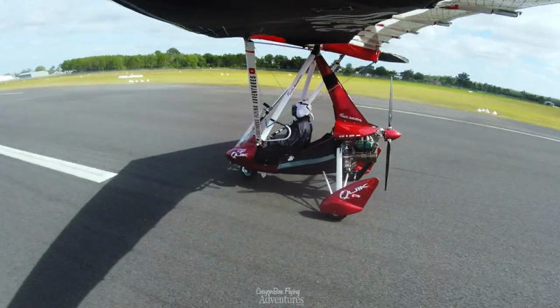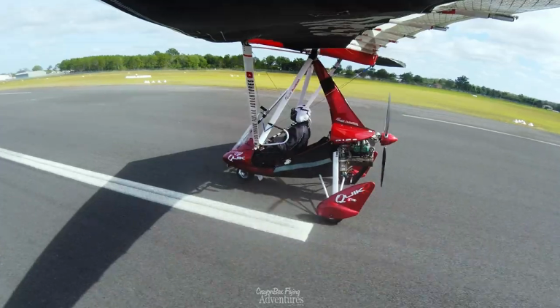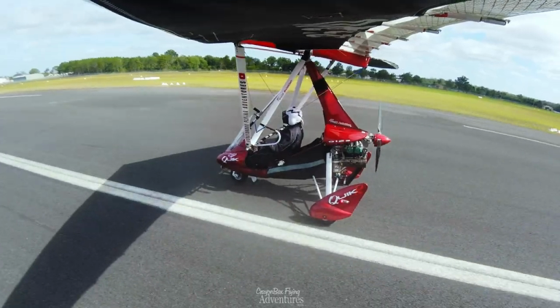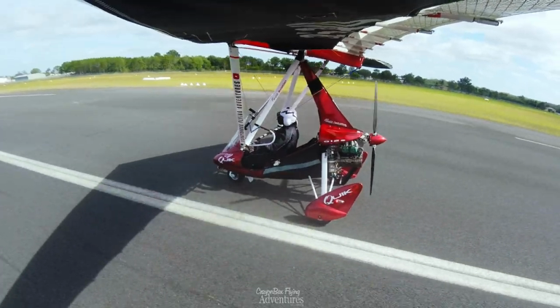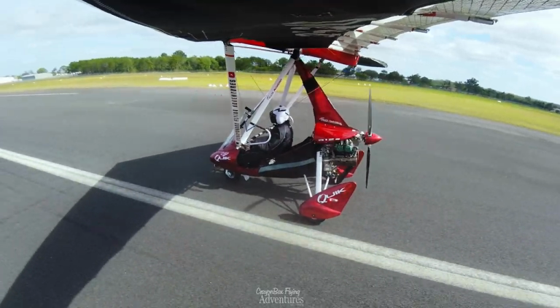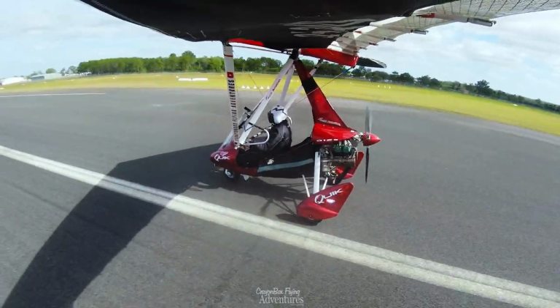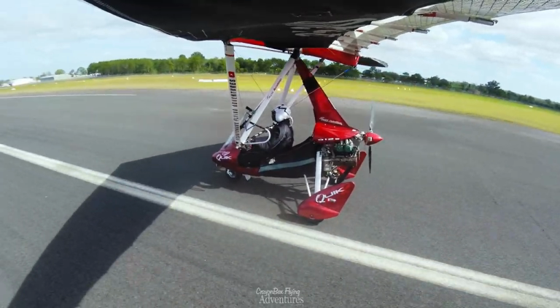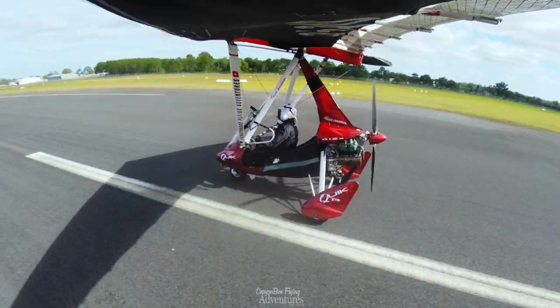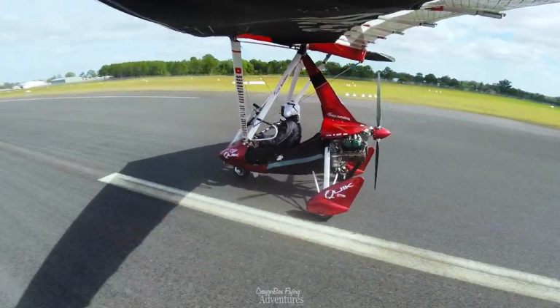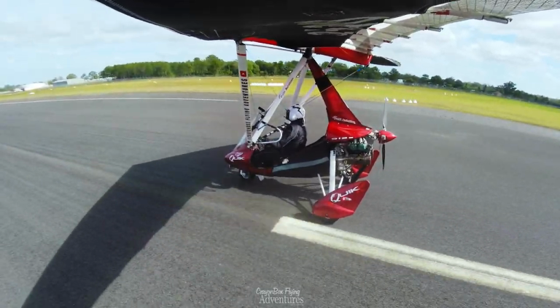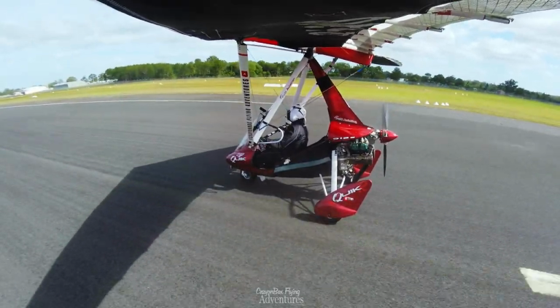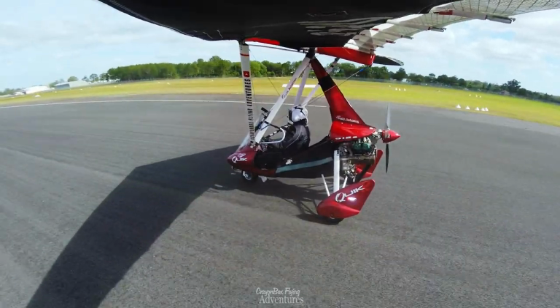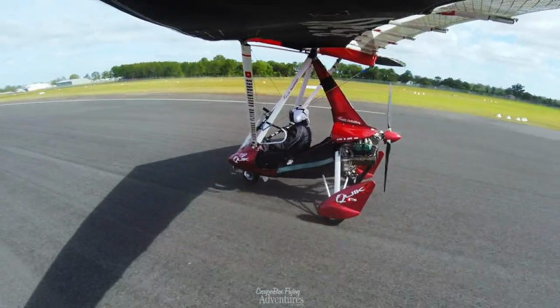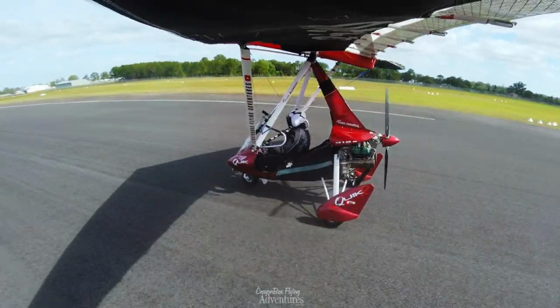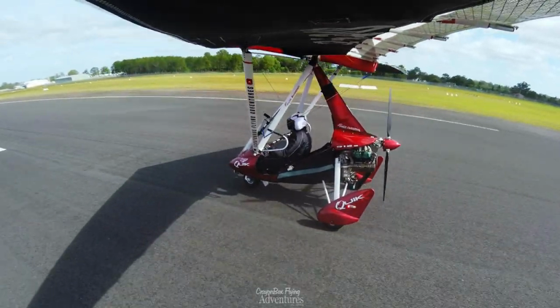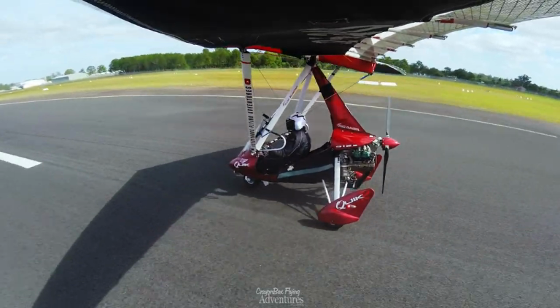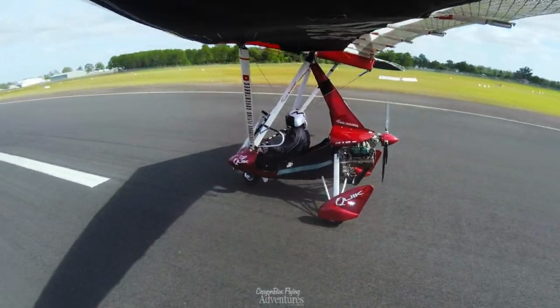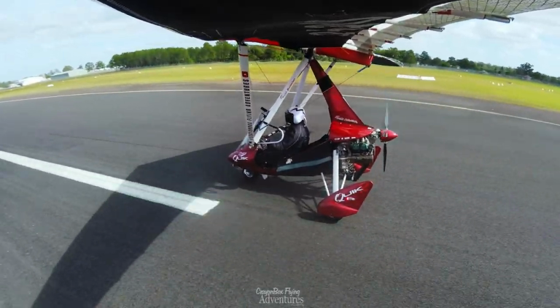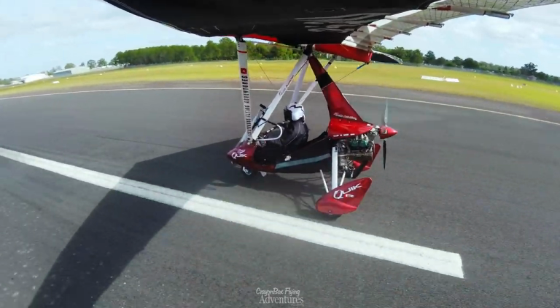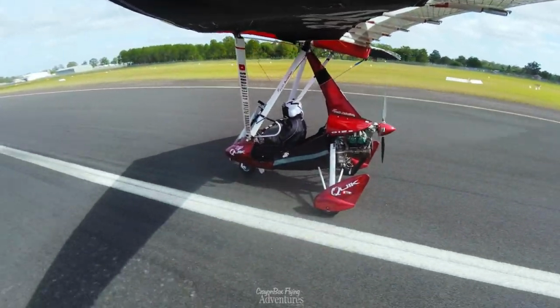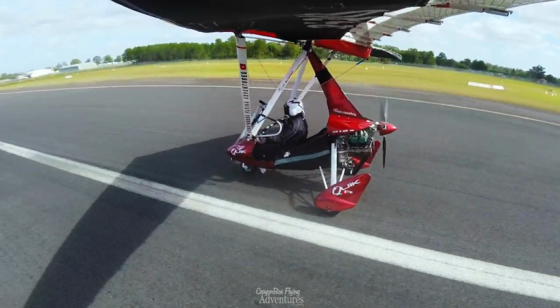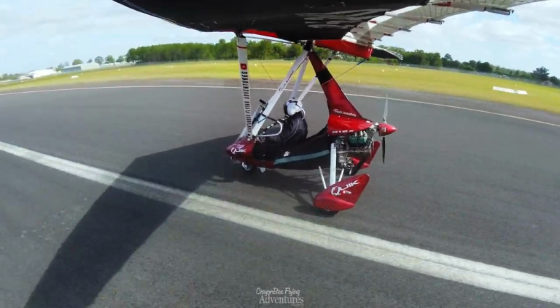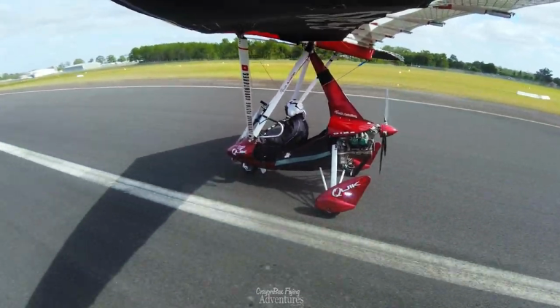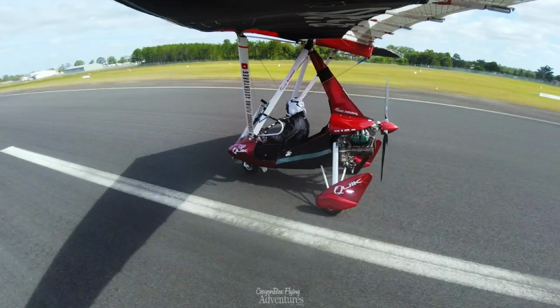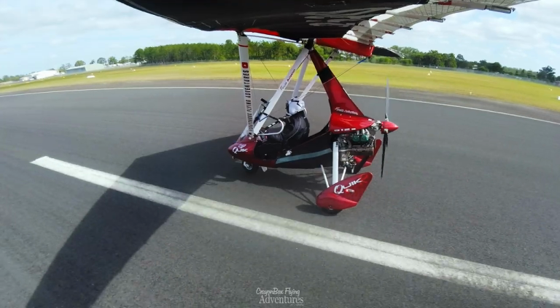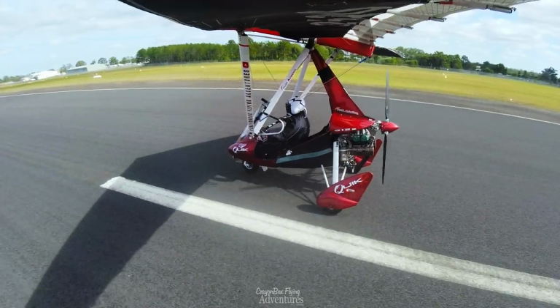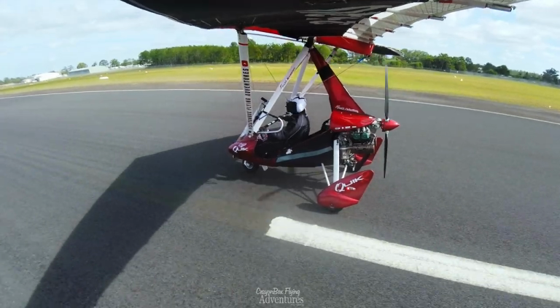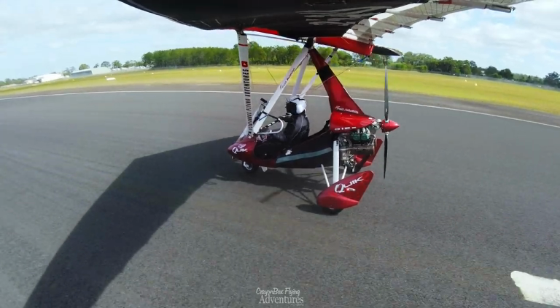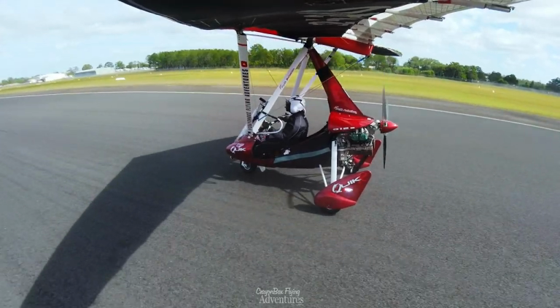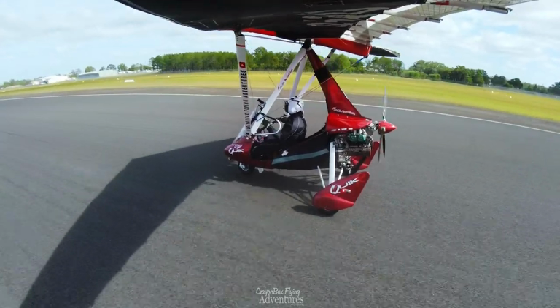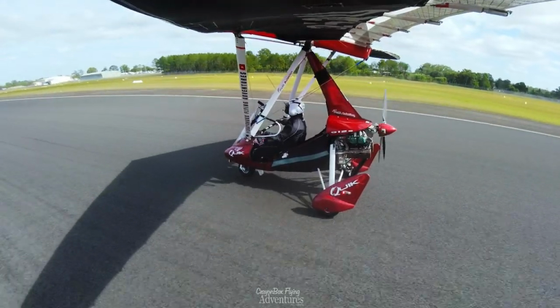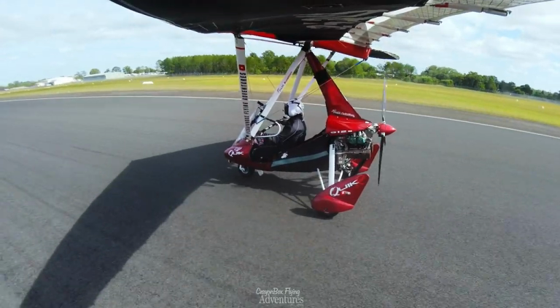How did I go? Pretty good, I reckon. I walked away from it. And the aircraft is... reusable.